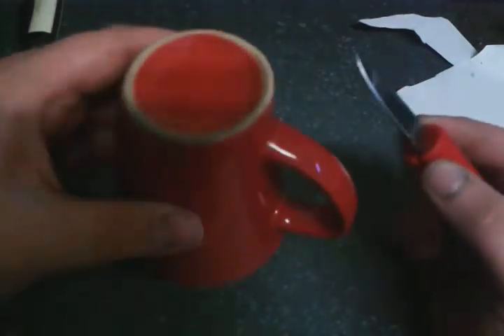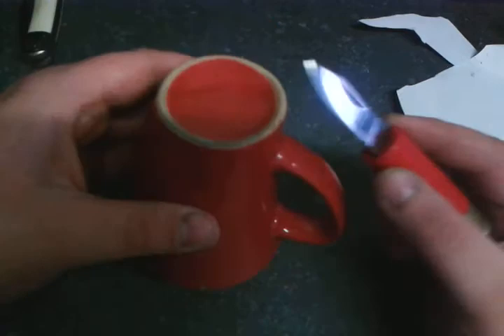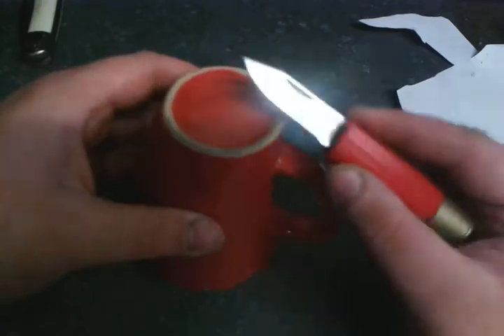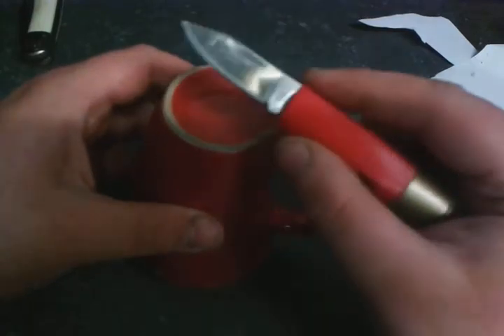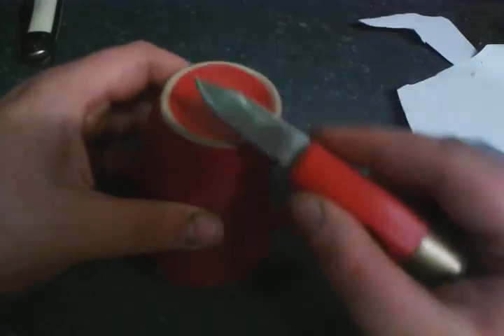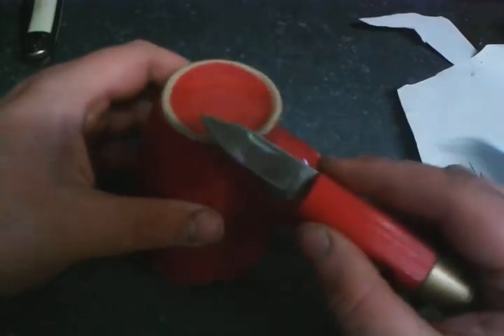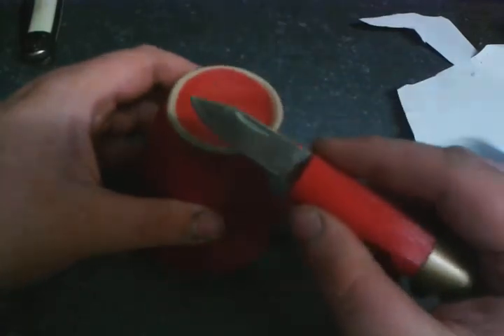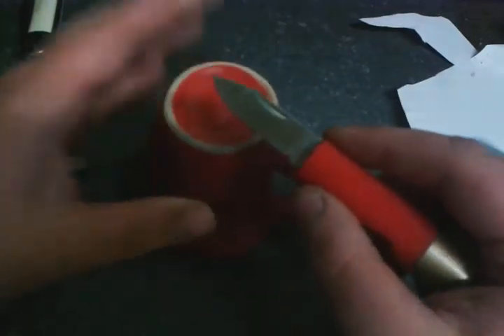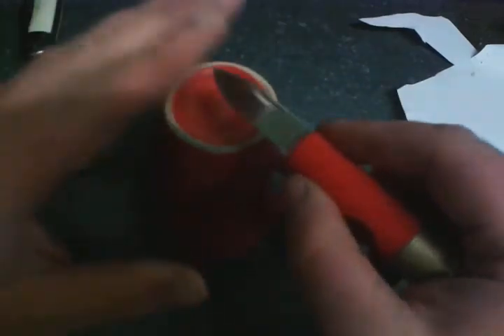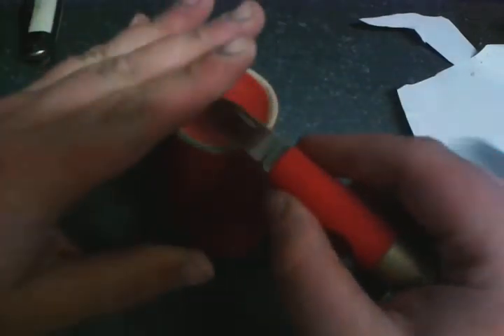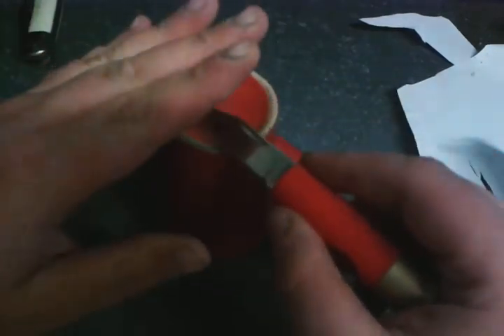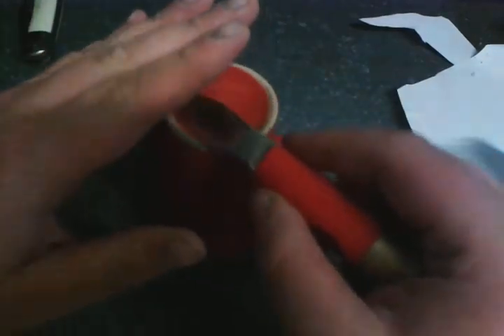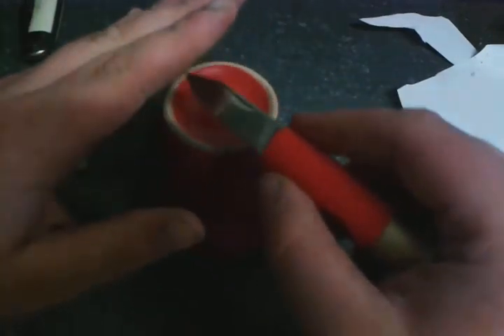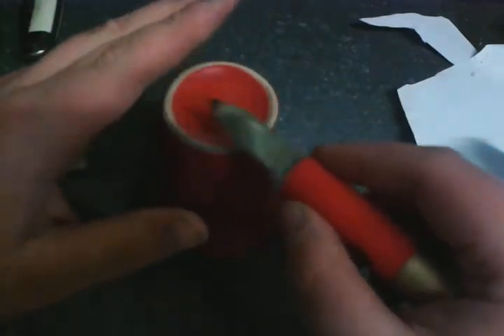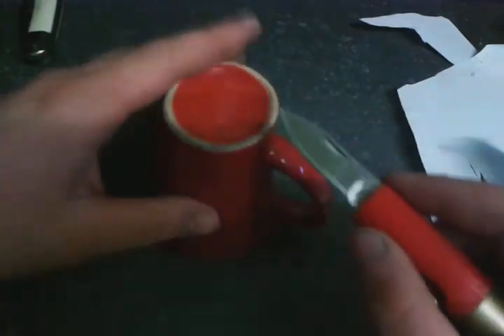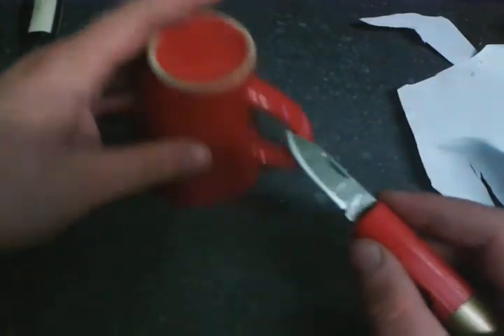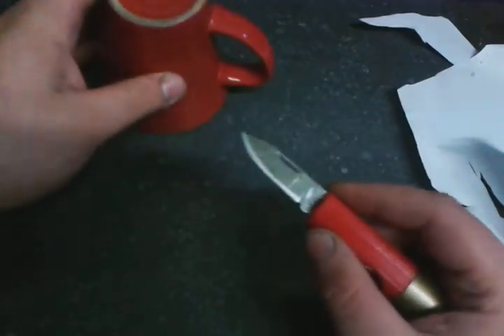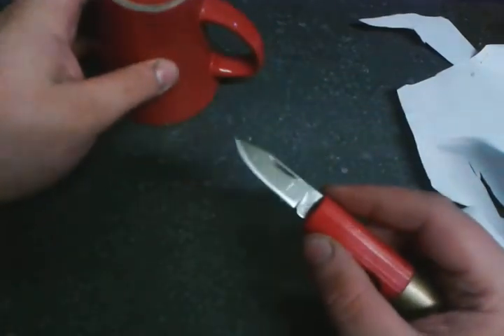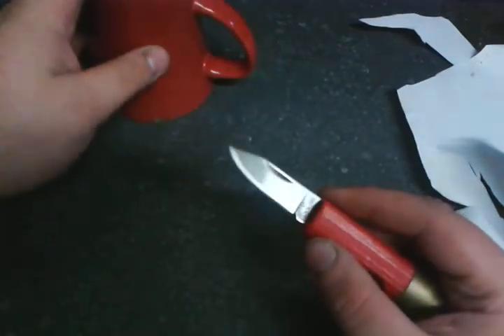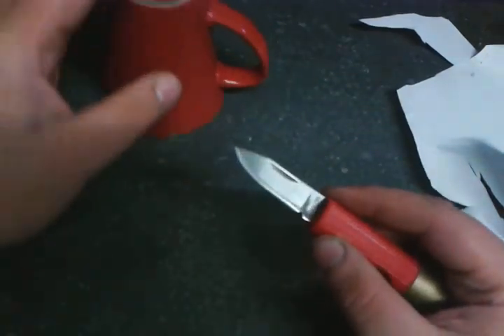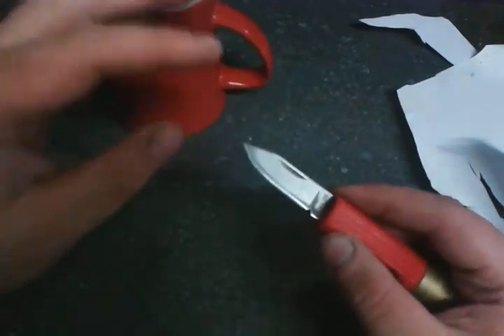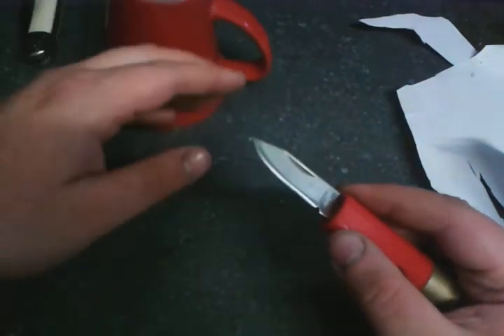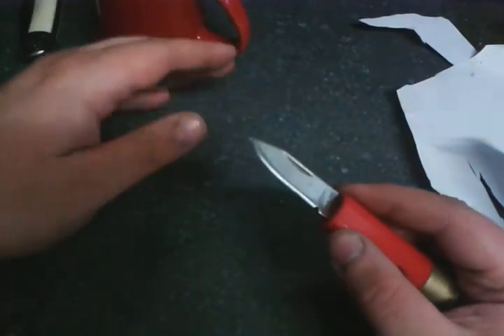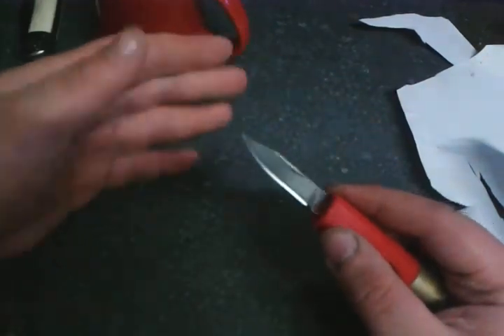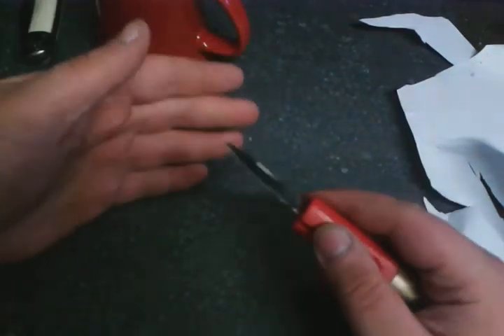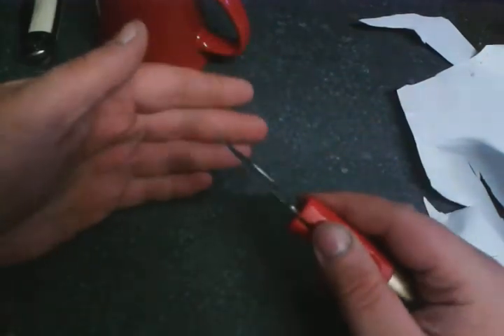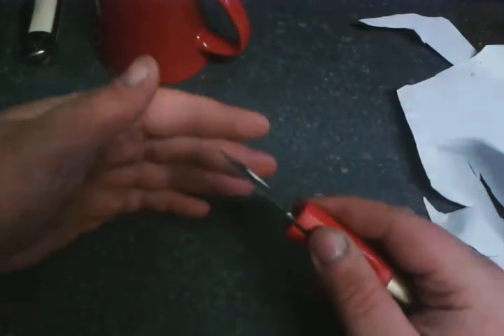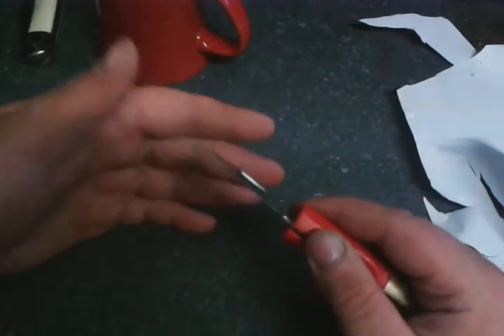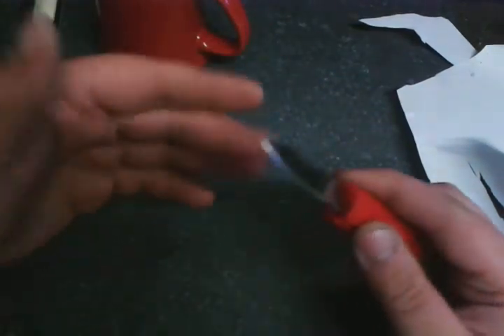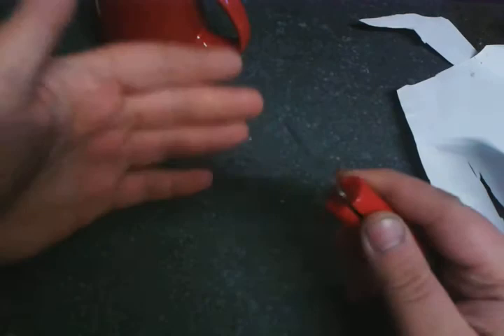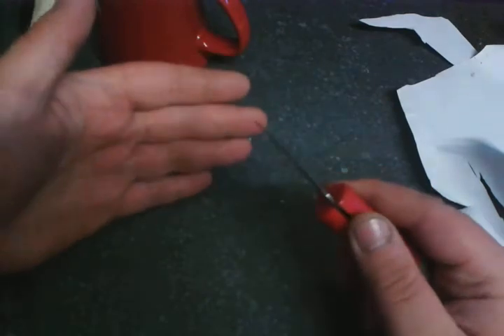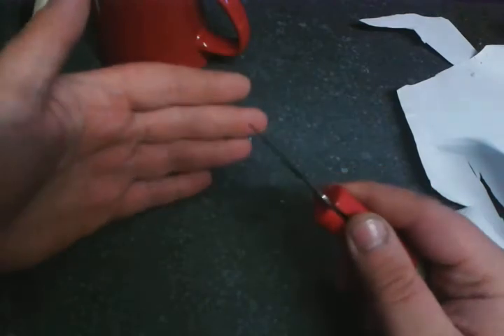Take your time, get the angle correct, and if you've got a strop, you can probably get it even sharper yet.